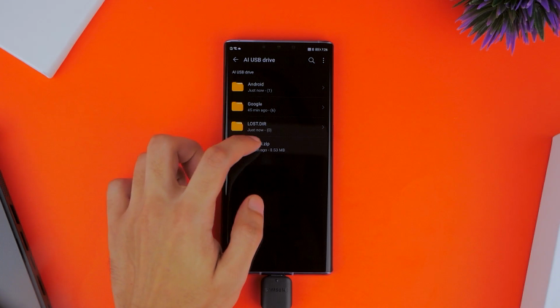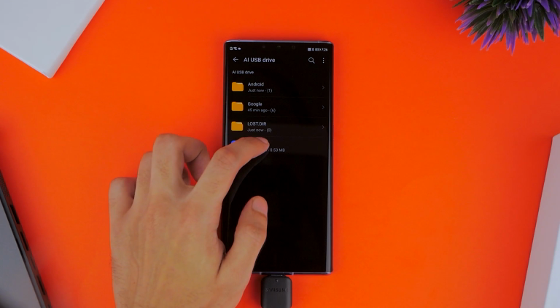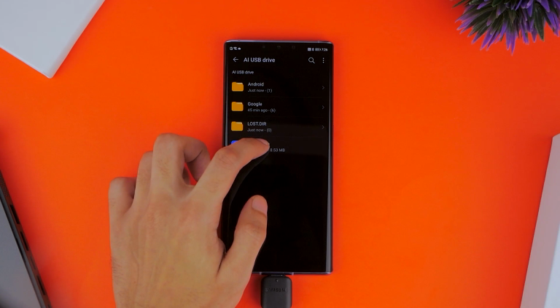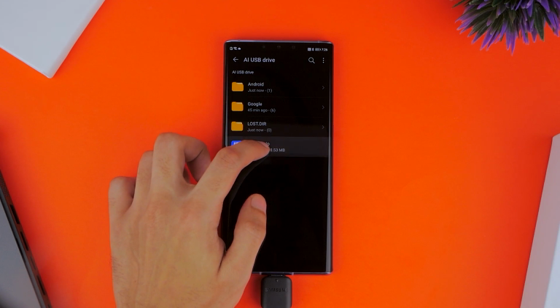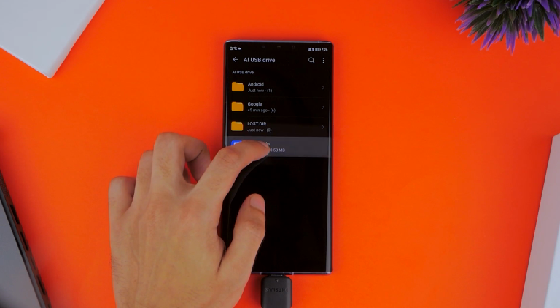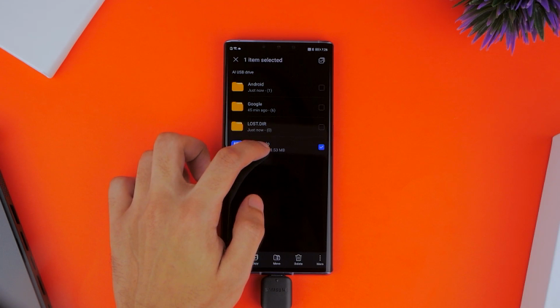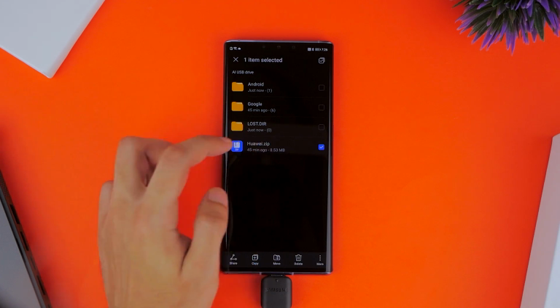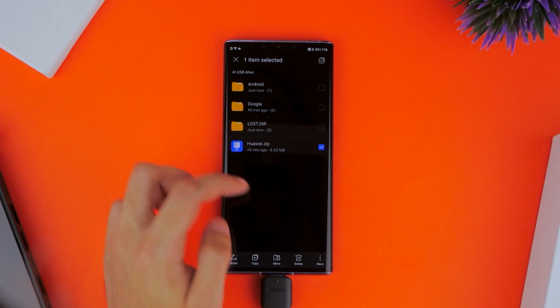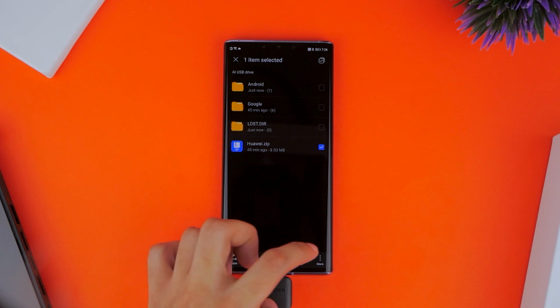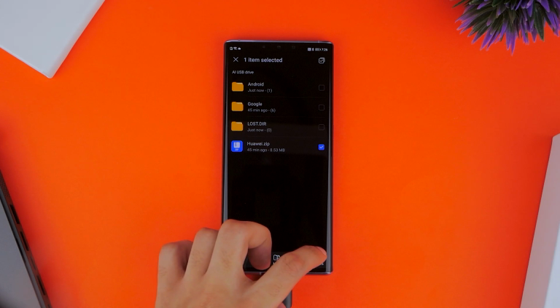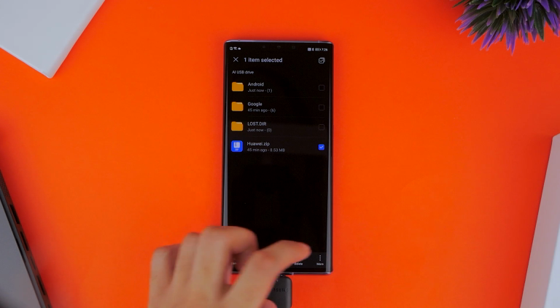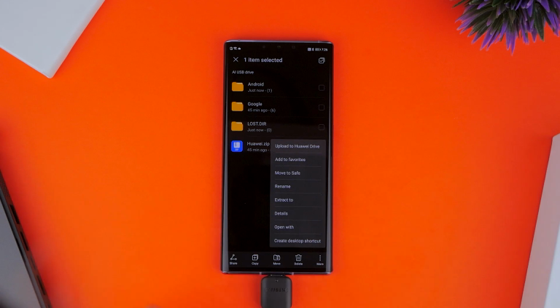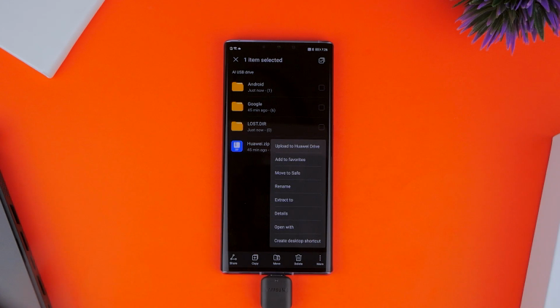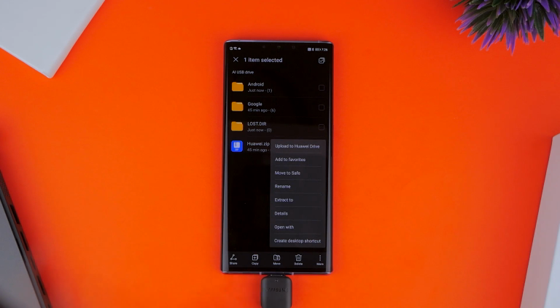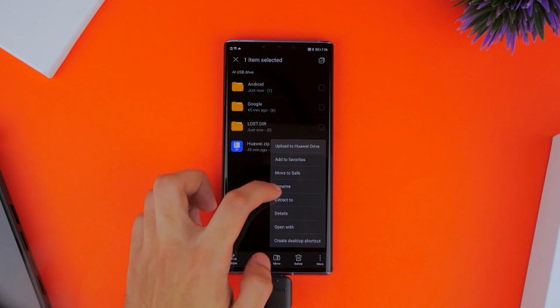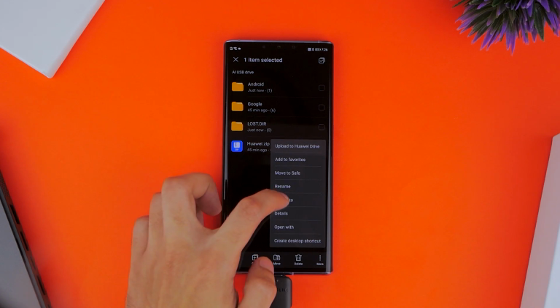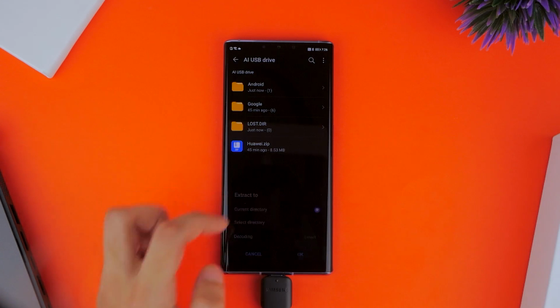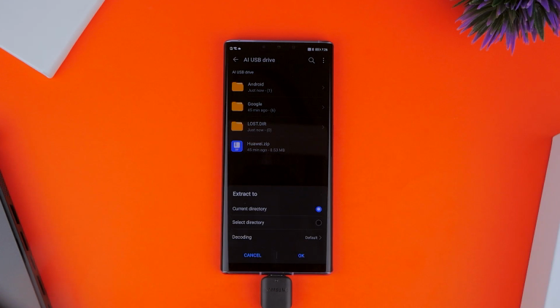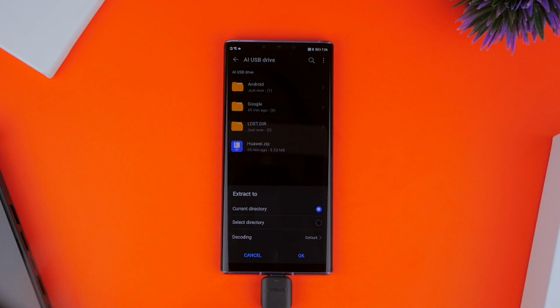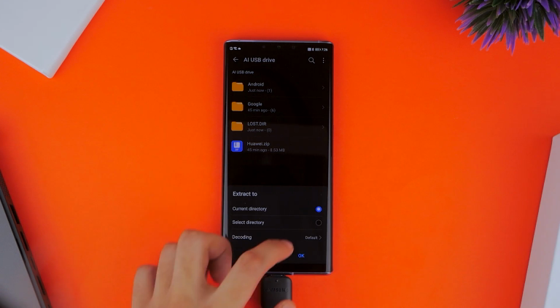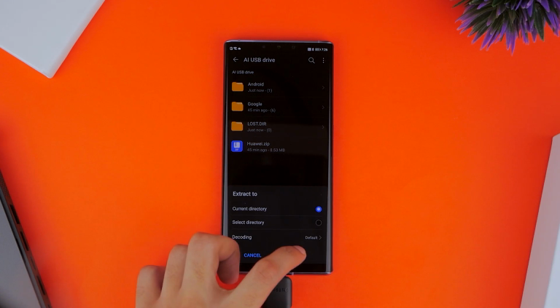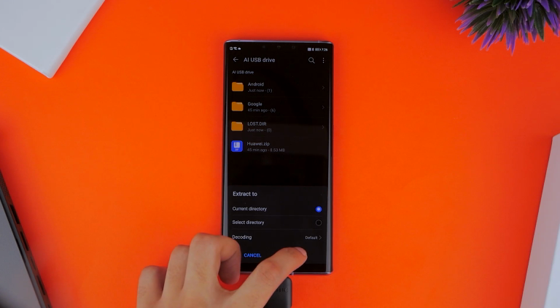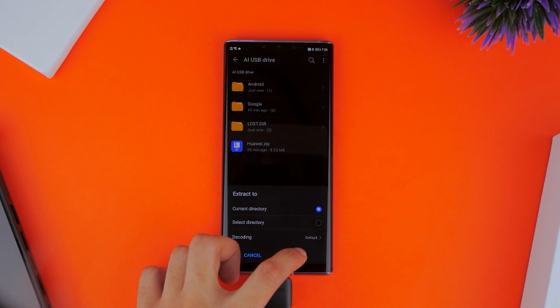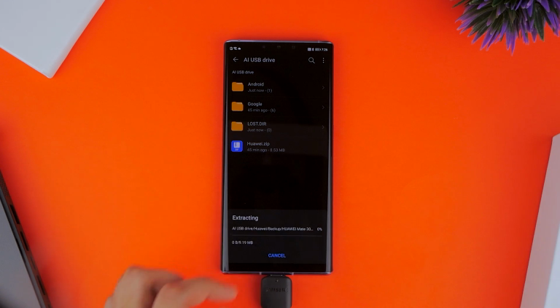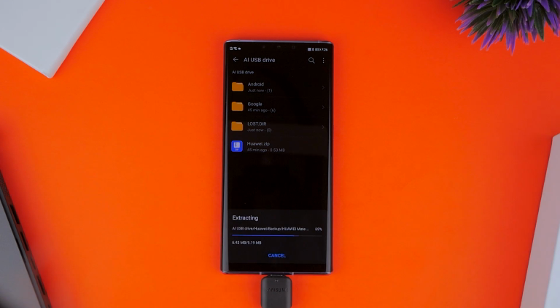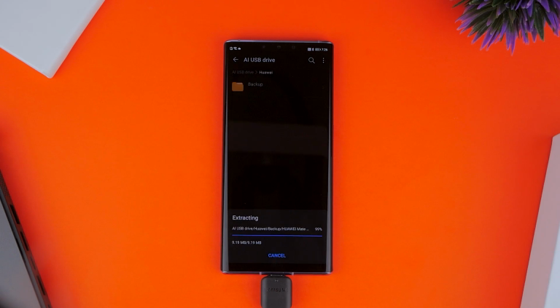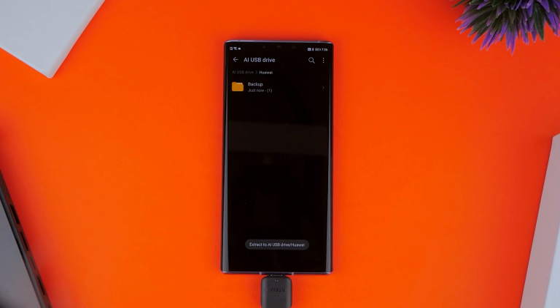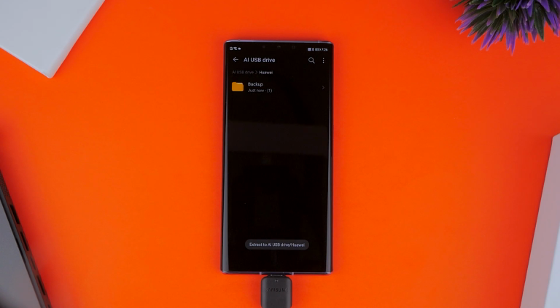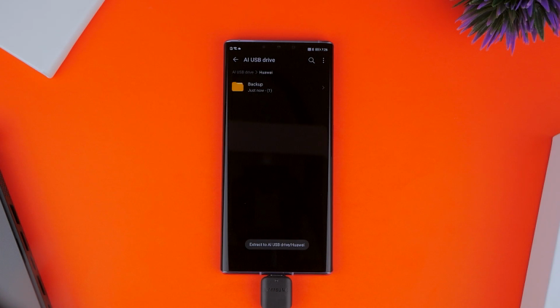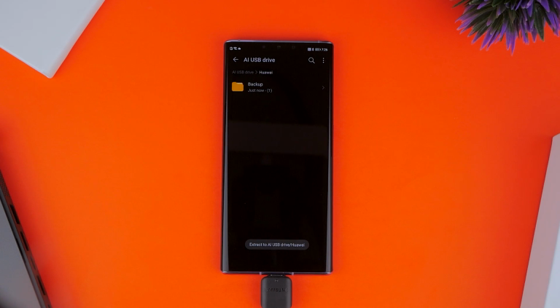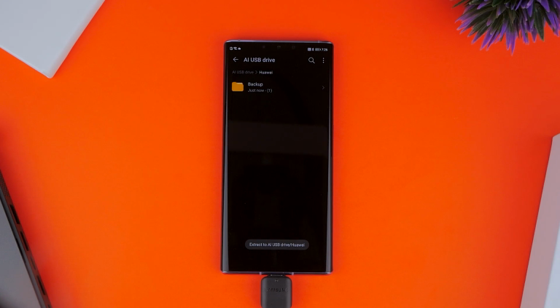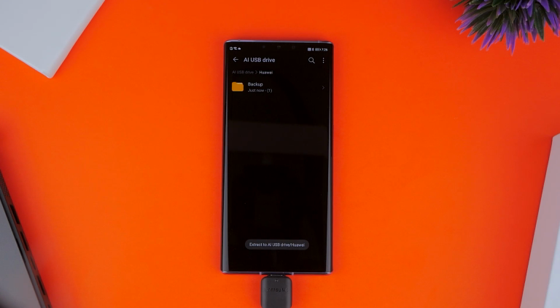You want to hold the Huawei.zip file, select Extract To, choose Current Directory, and then click Ahead.